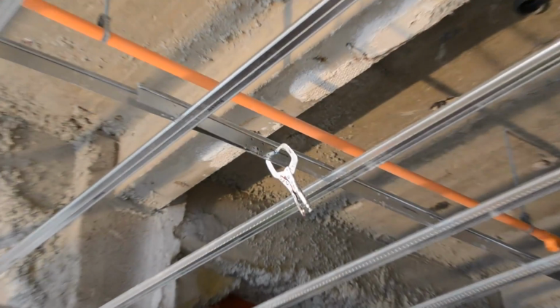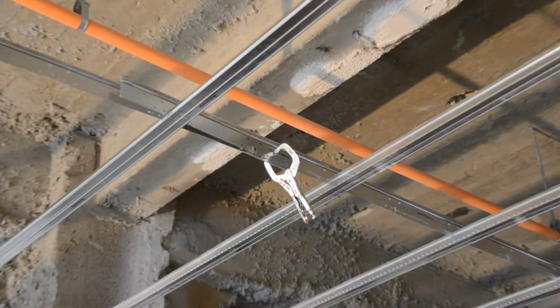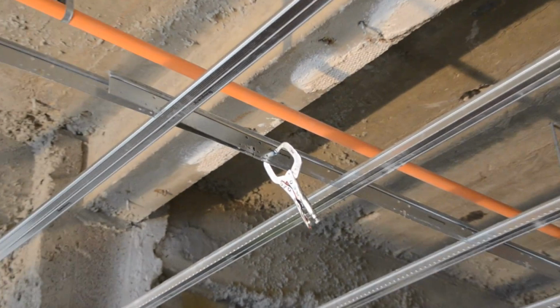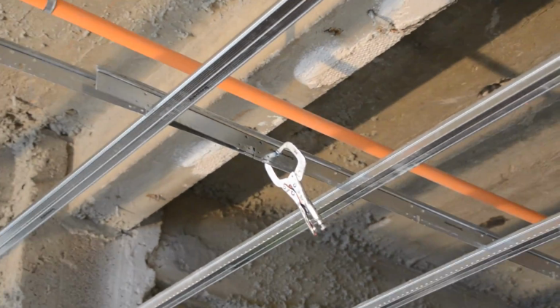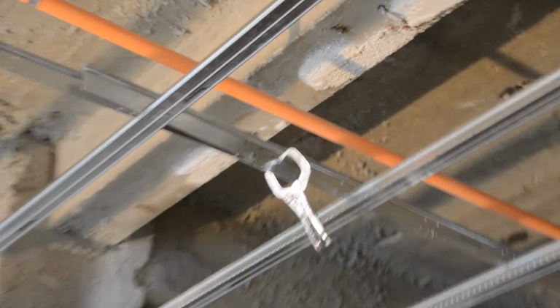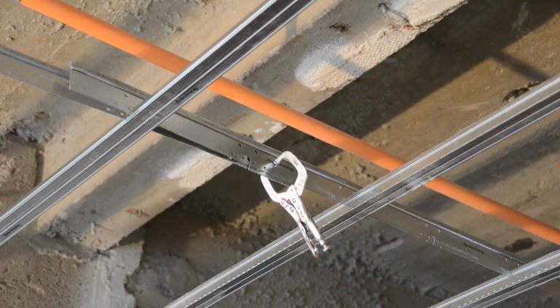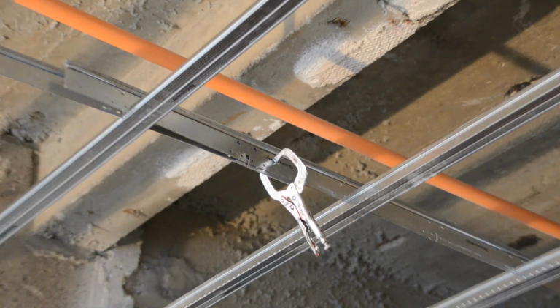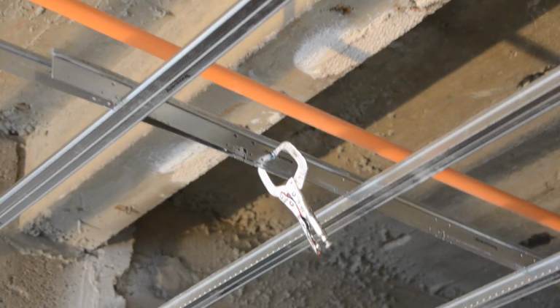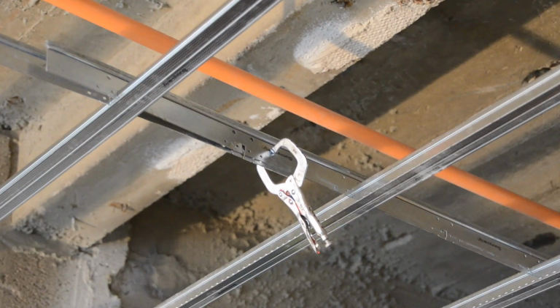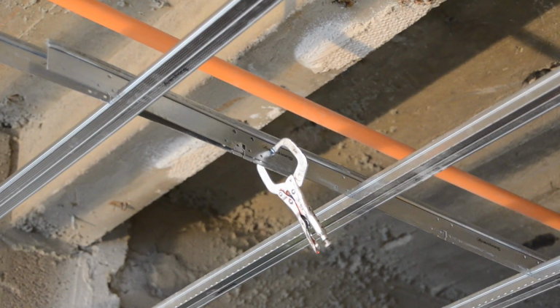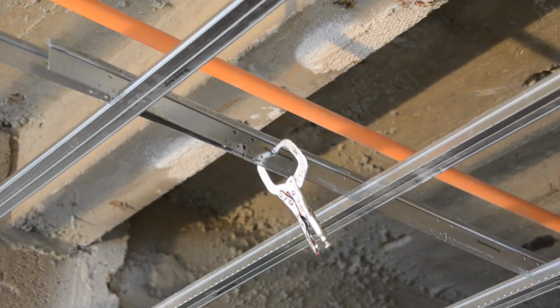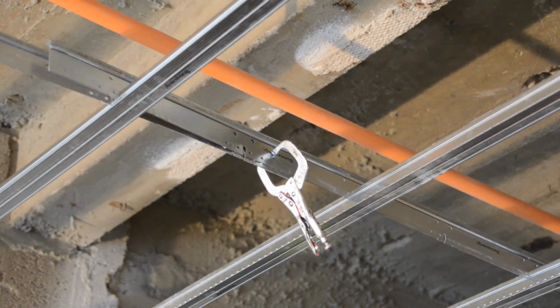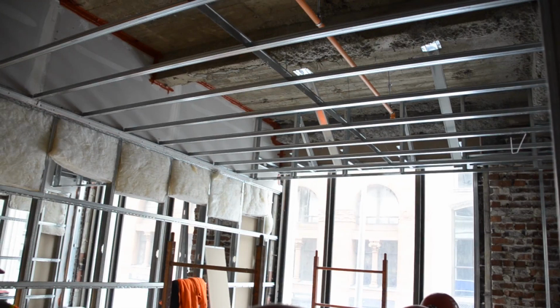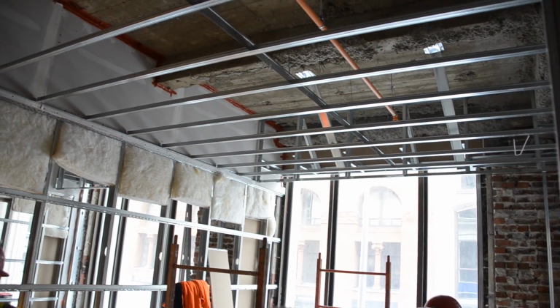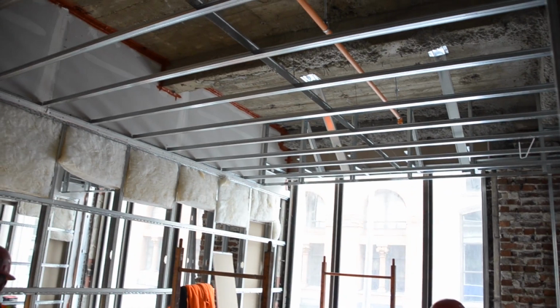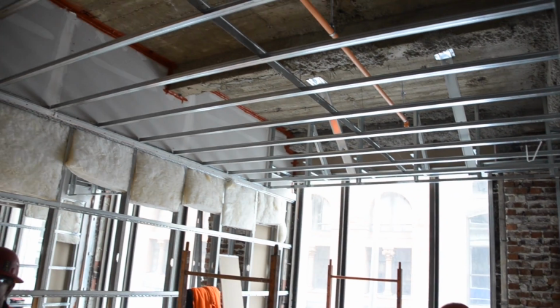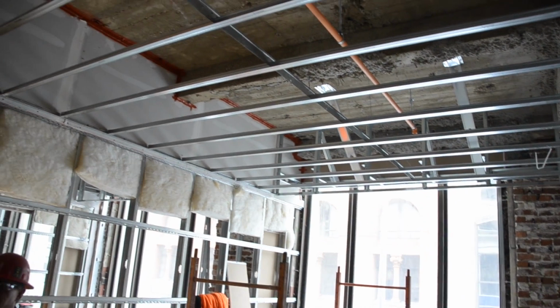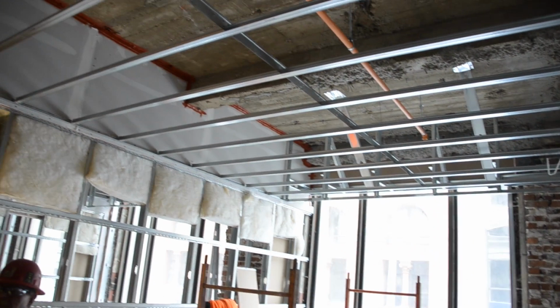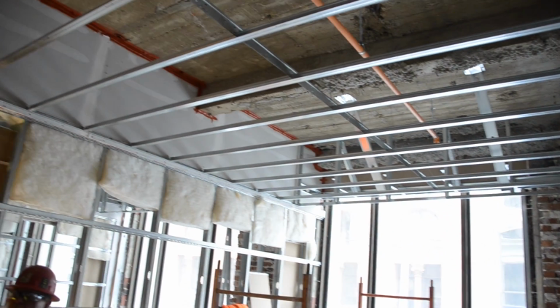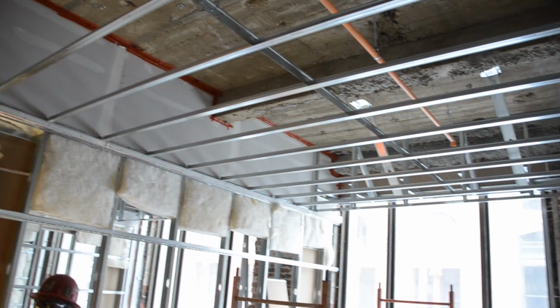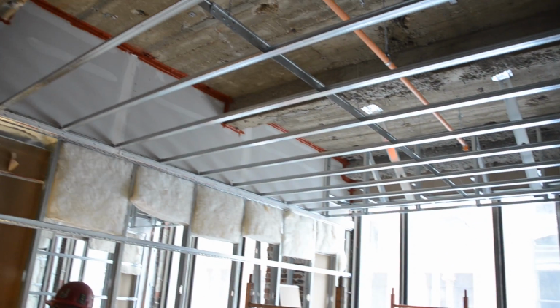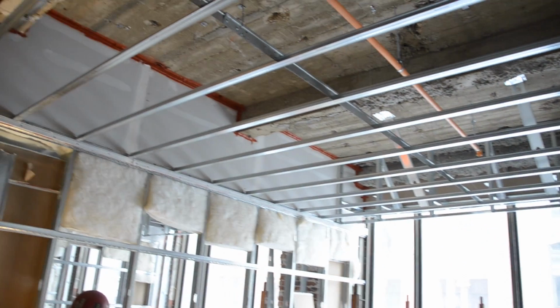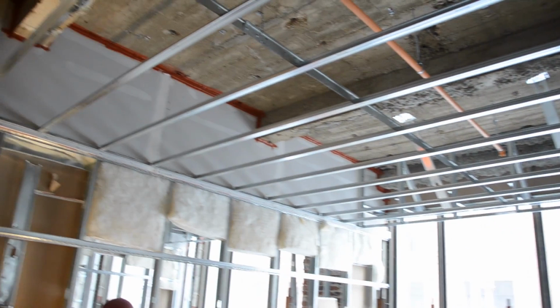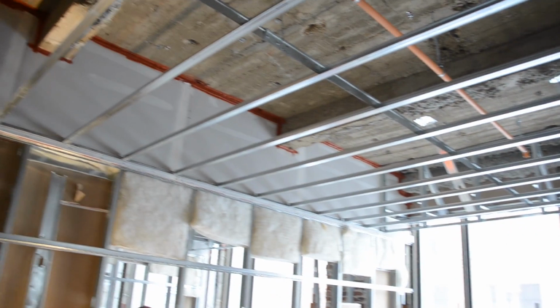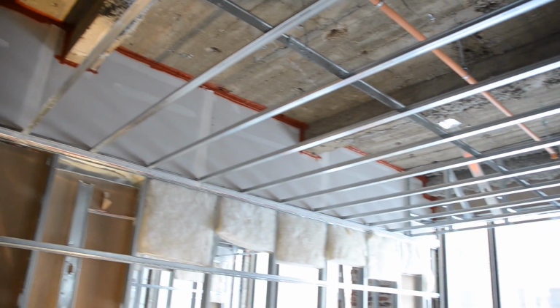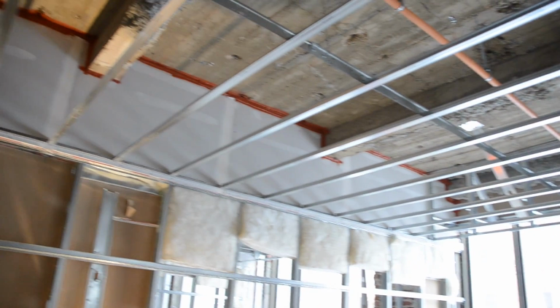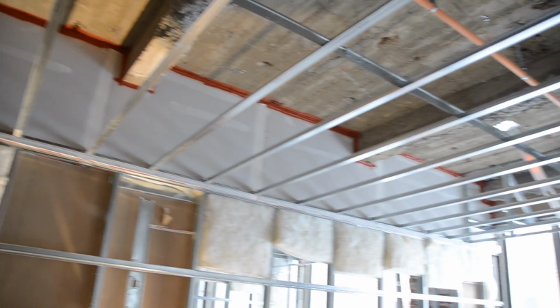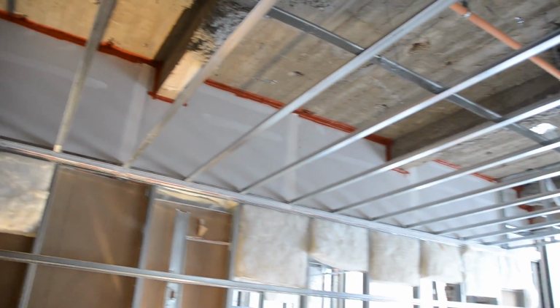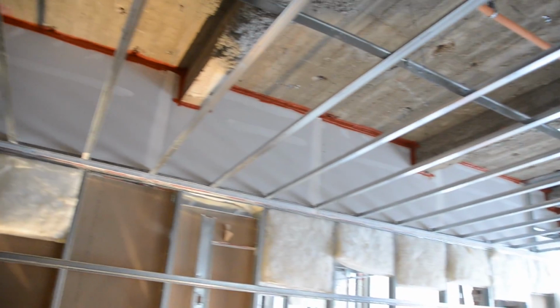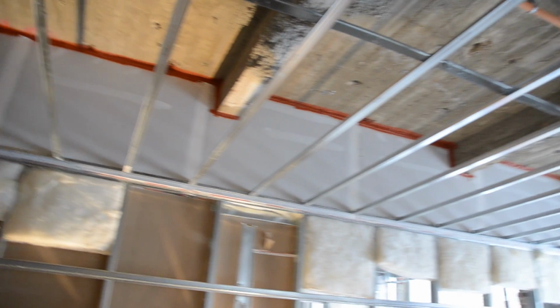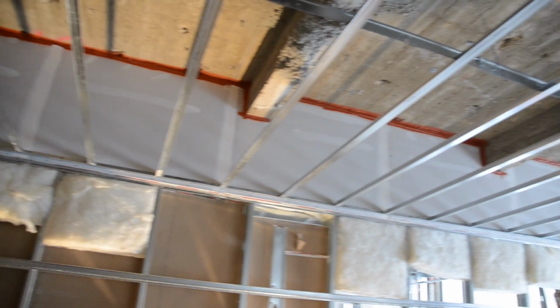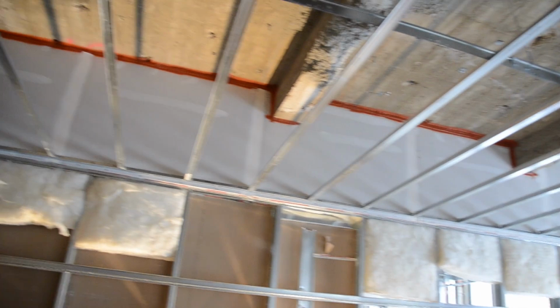Simply clamp and screw the ends of the strong back together. Here's our completed 300 square feet.